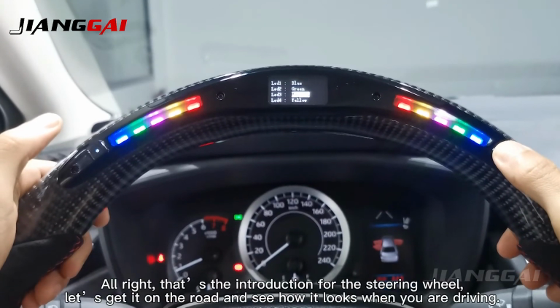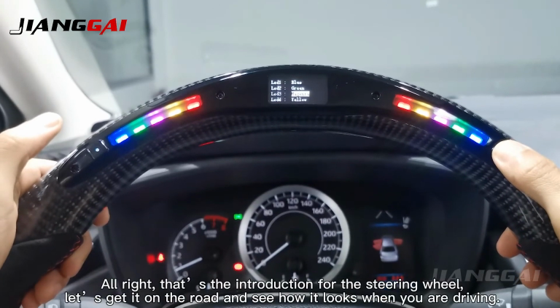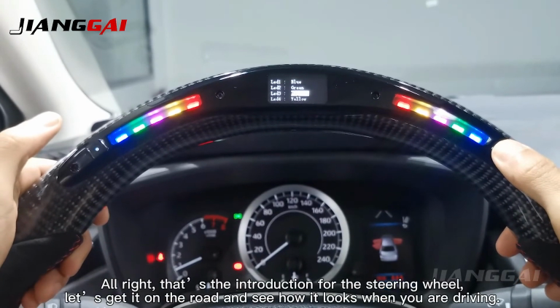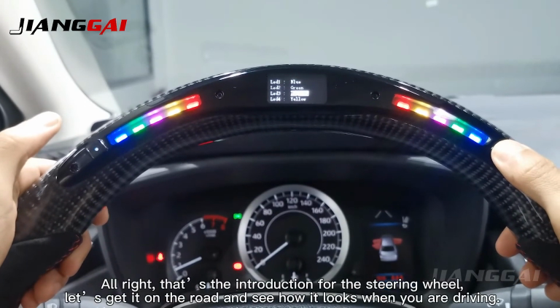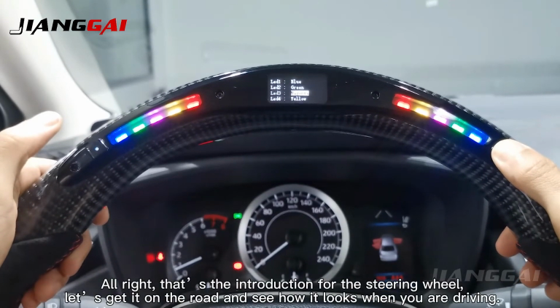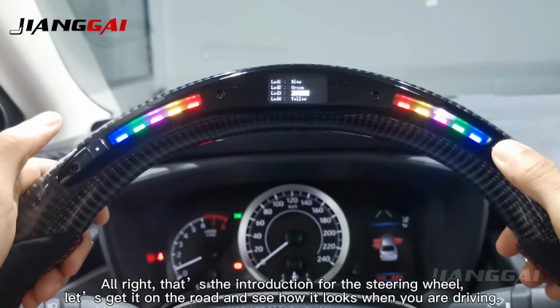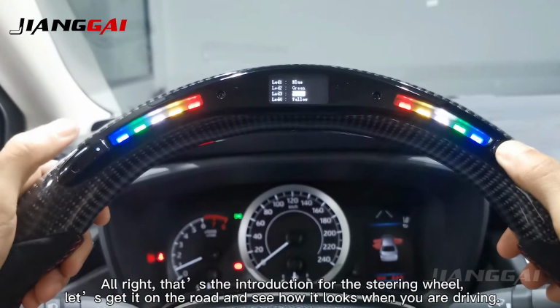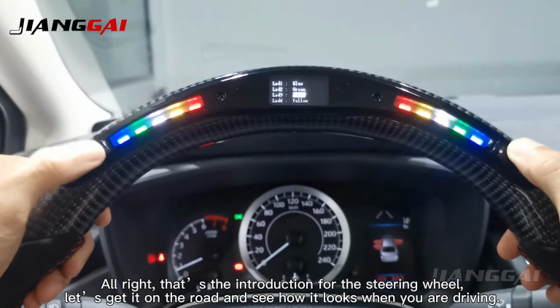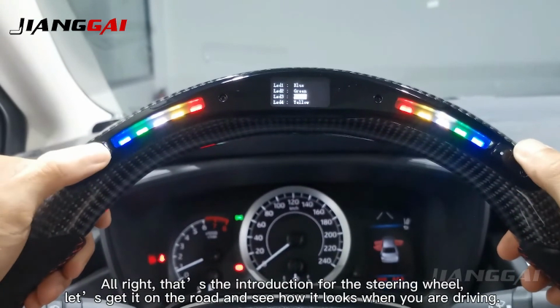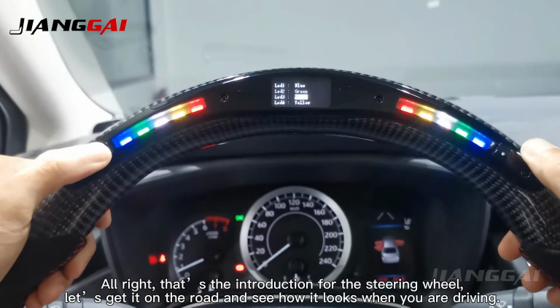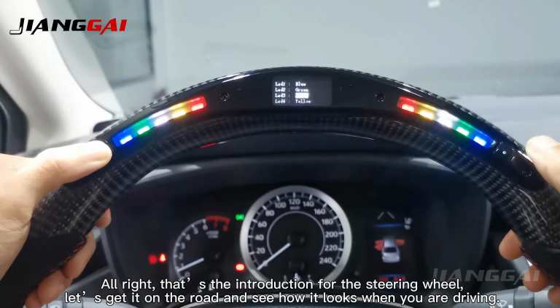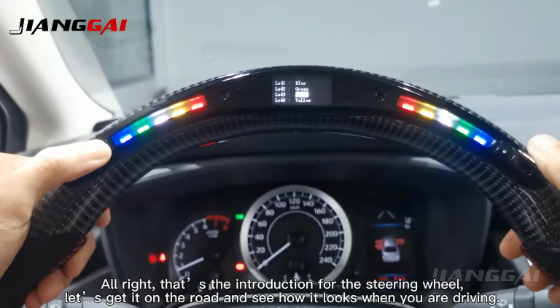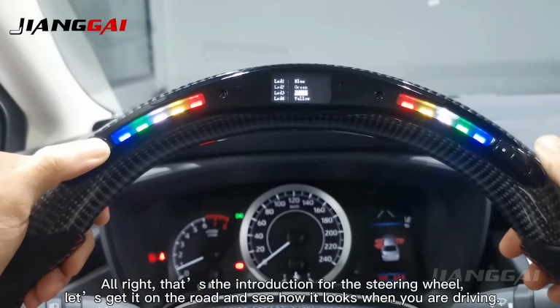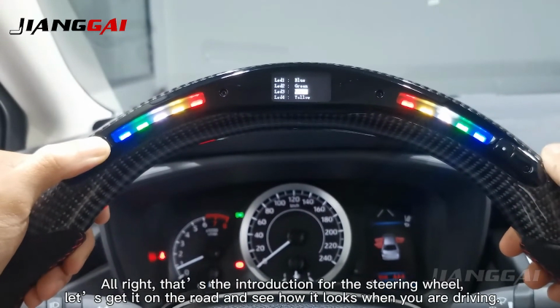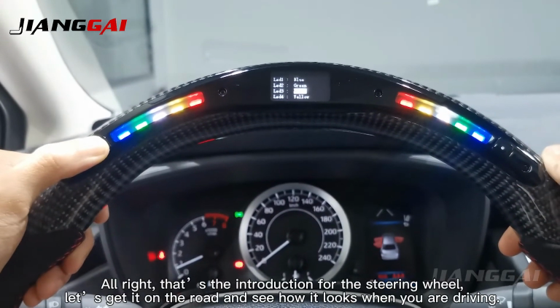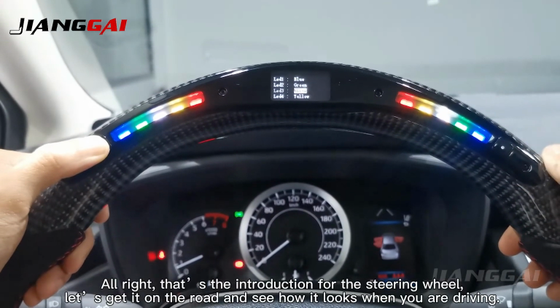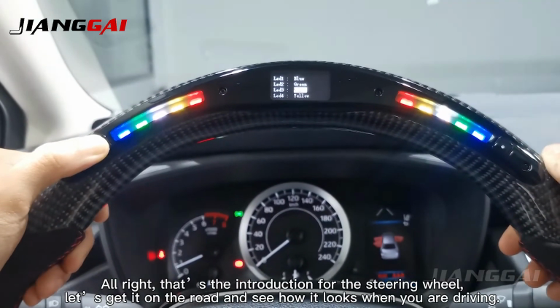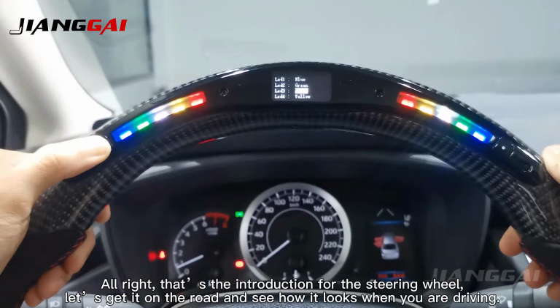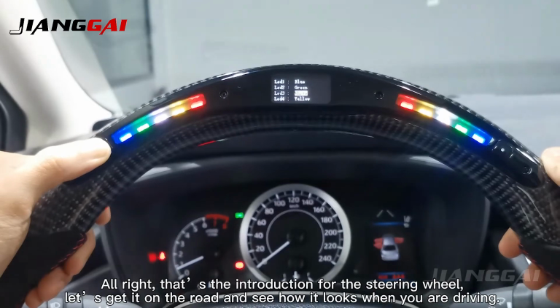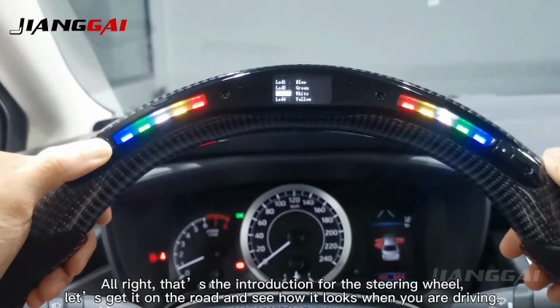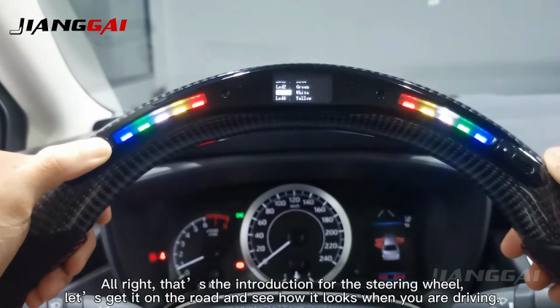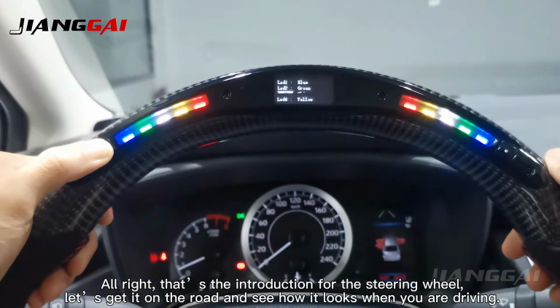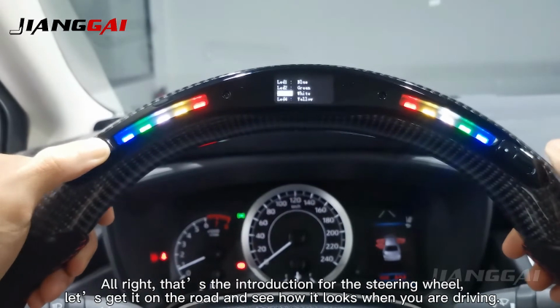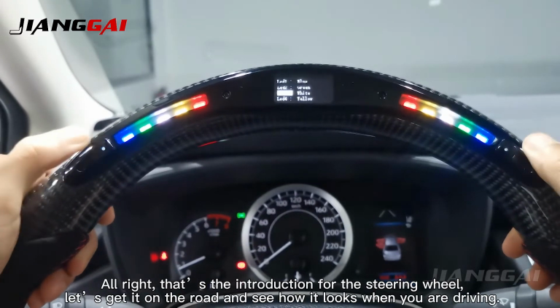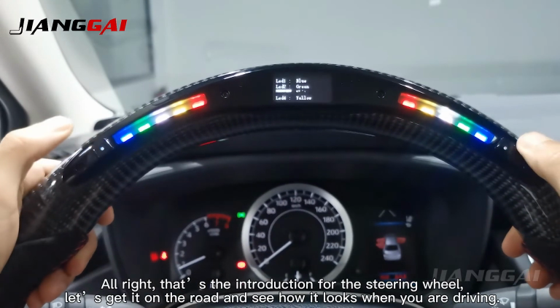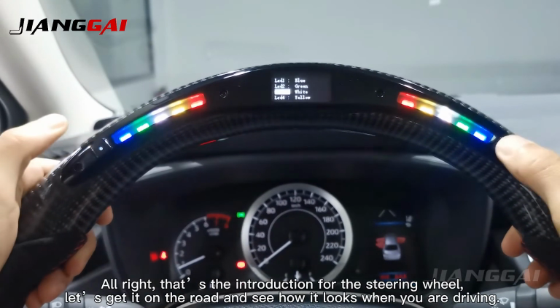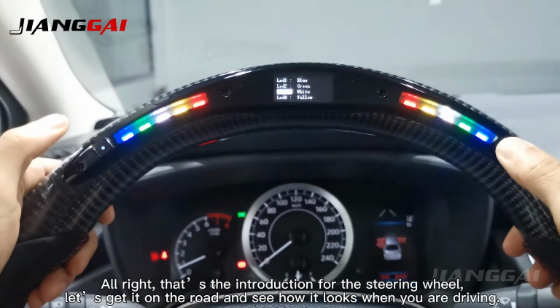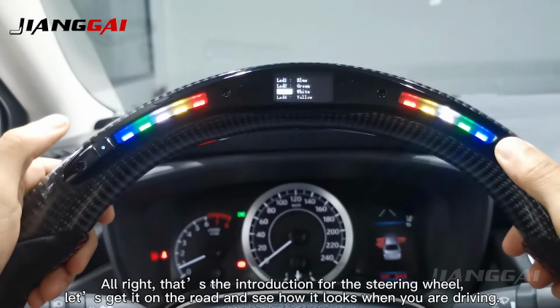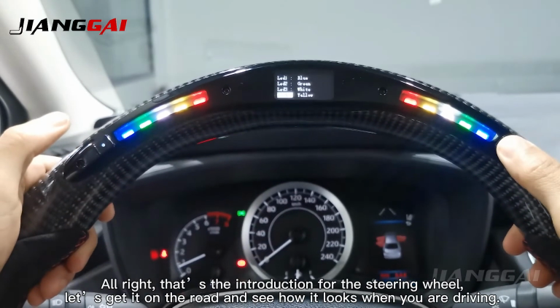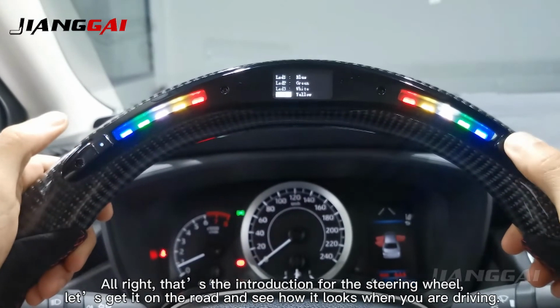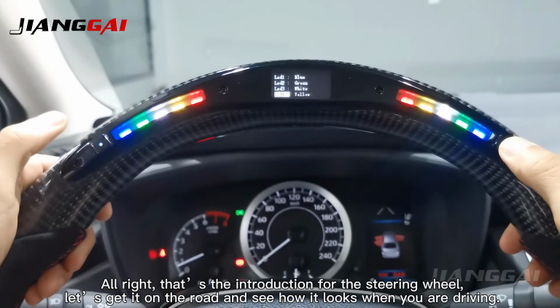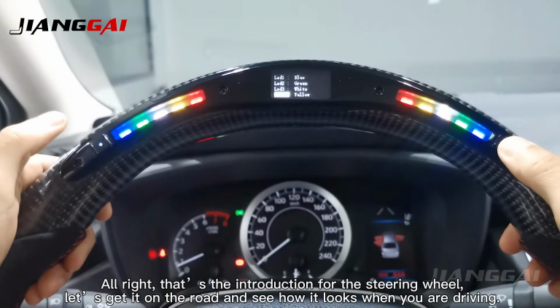That is the introduction for the steering wheel. Let us get it on the road and see how it looks when you are driving.